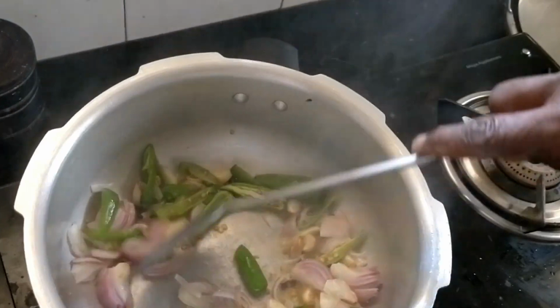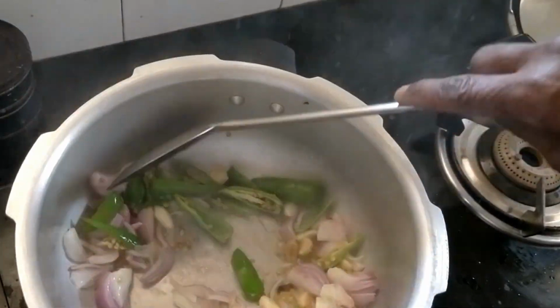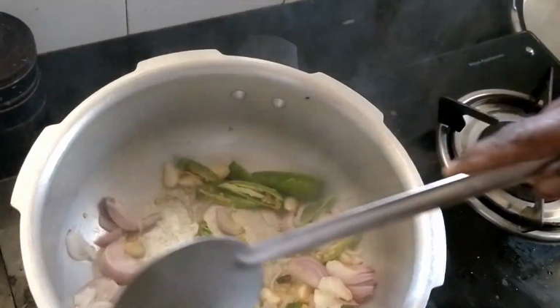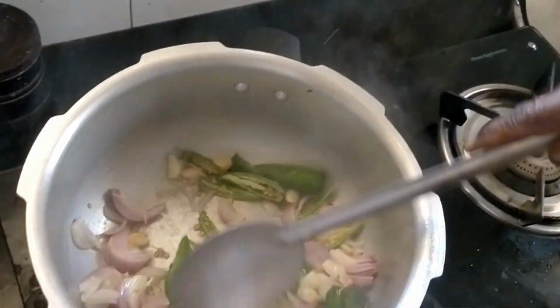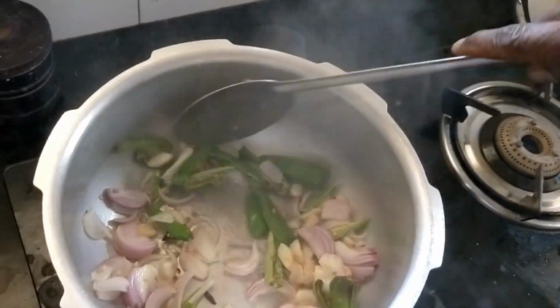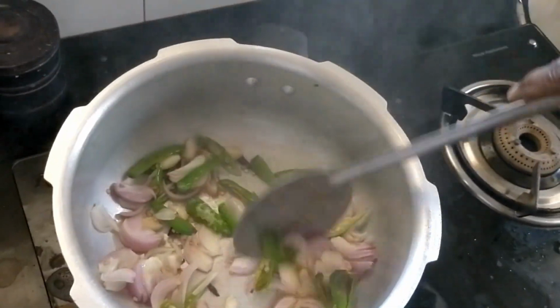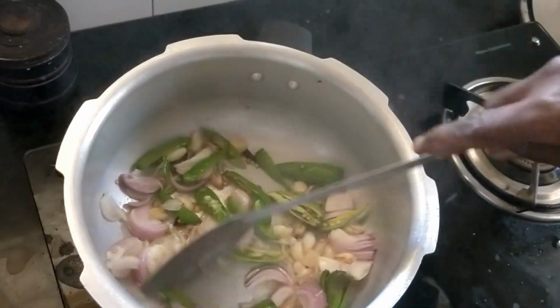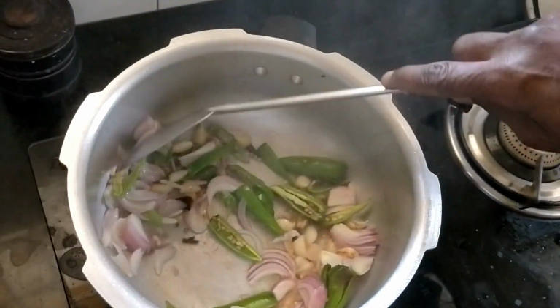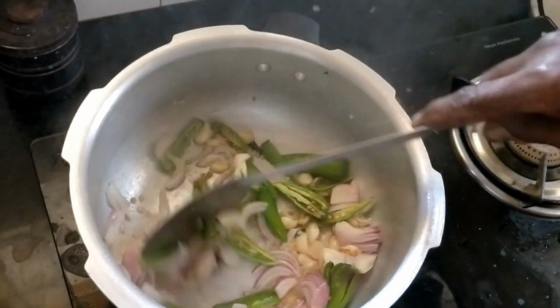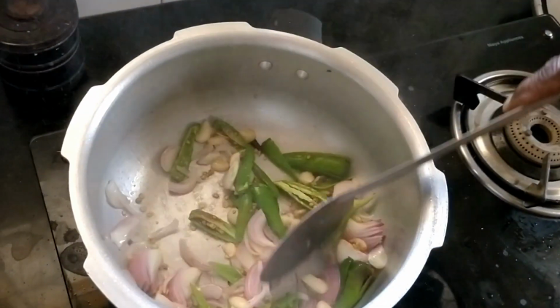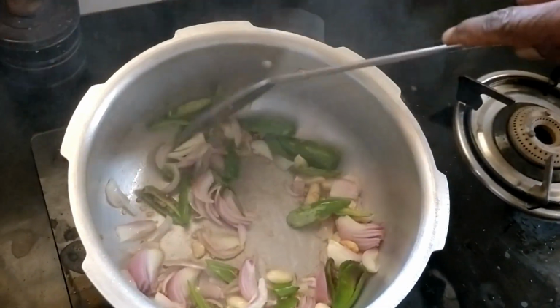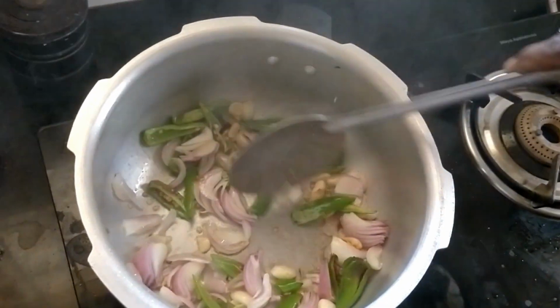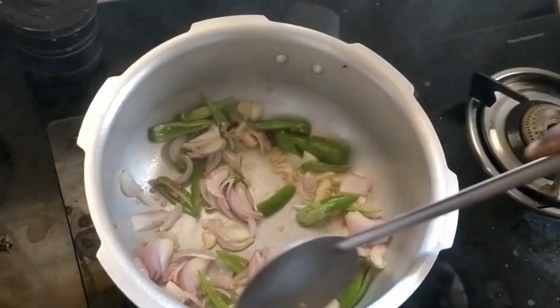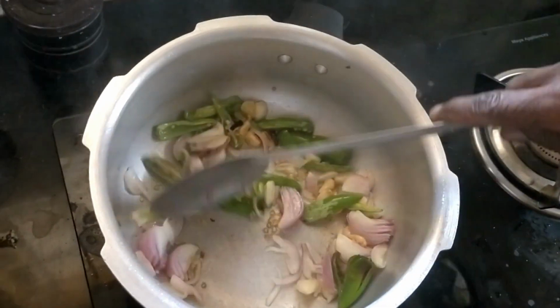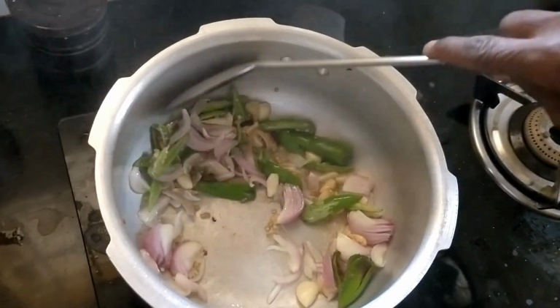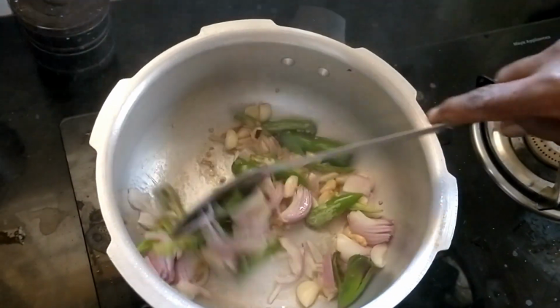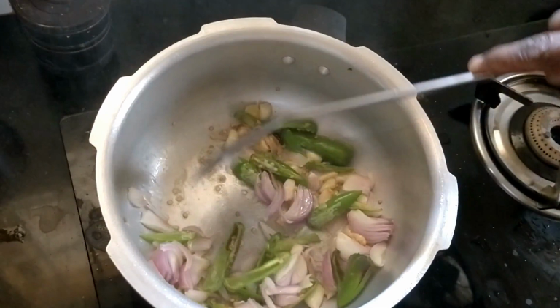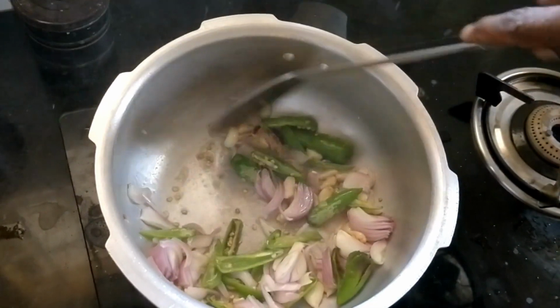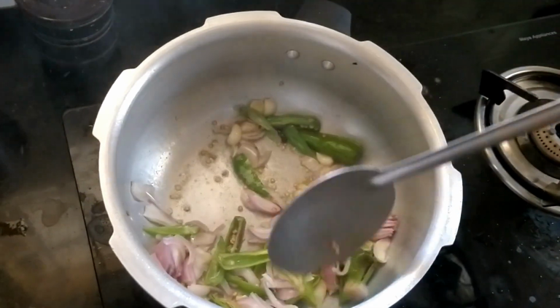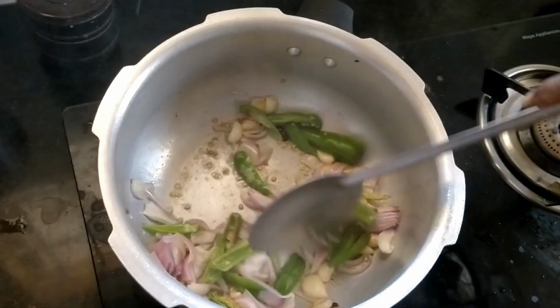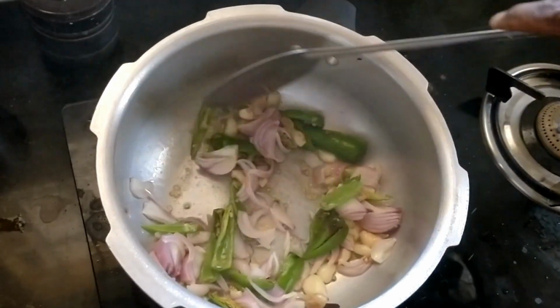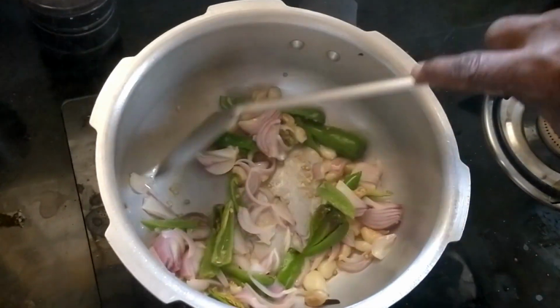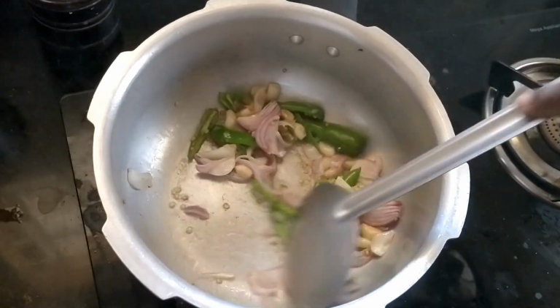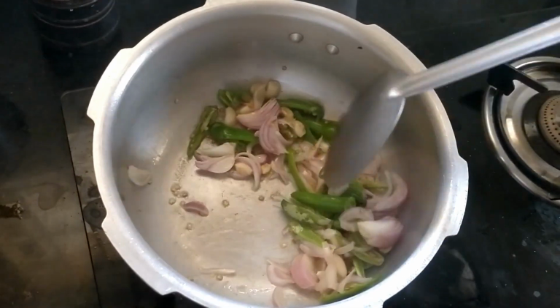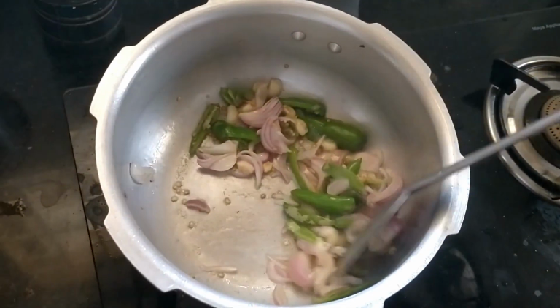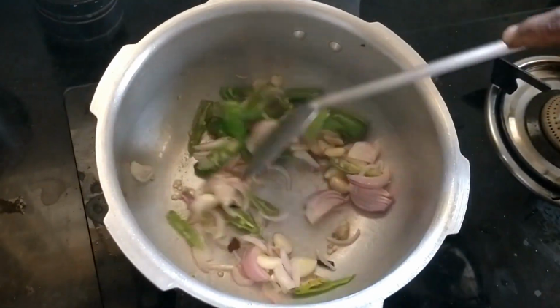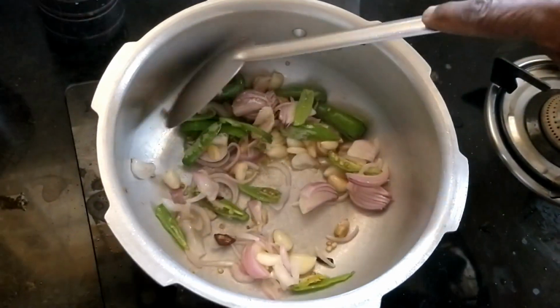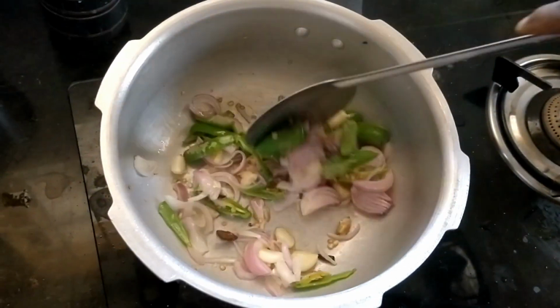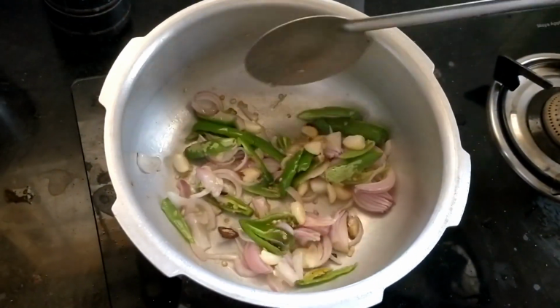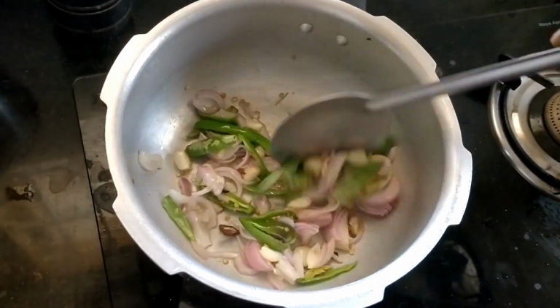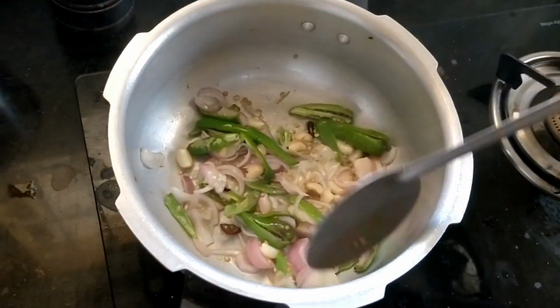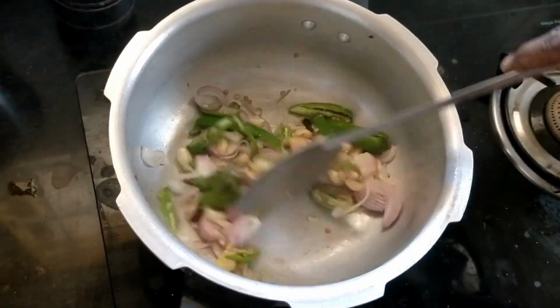If you are ready, make the rice in the oven.